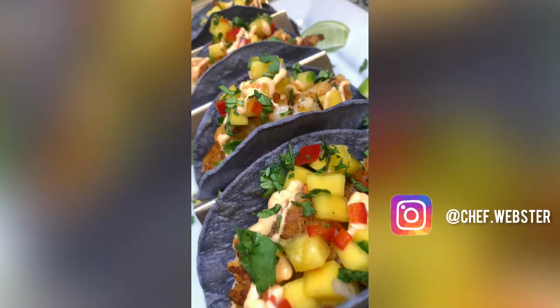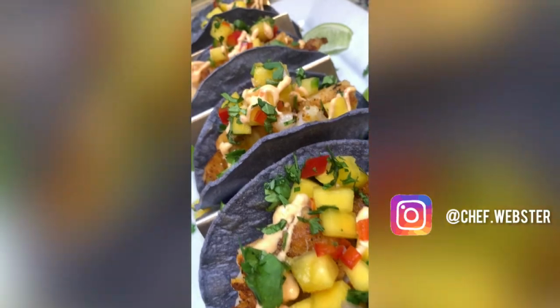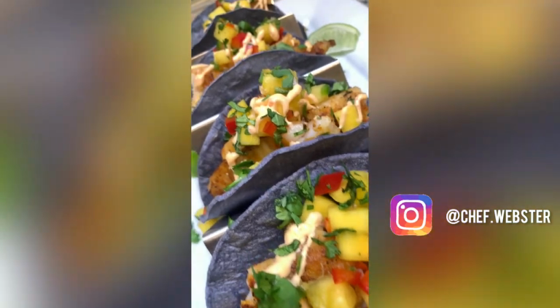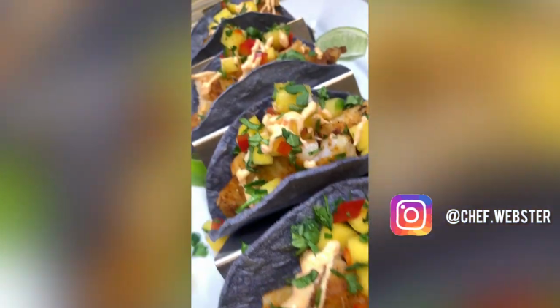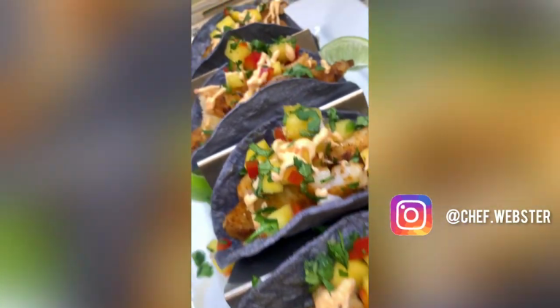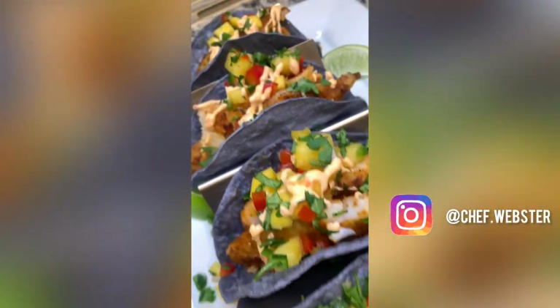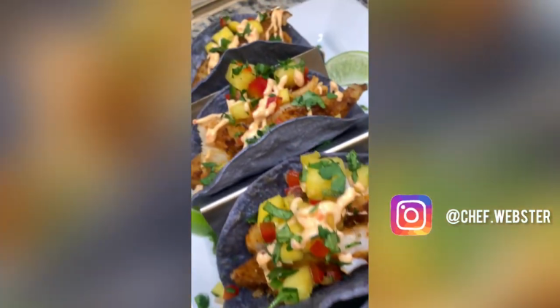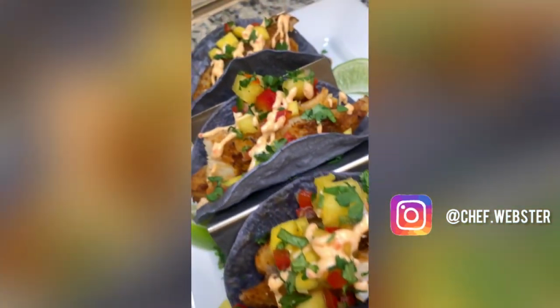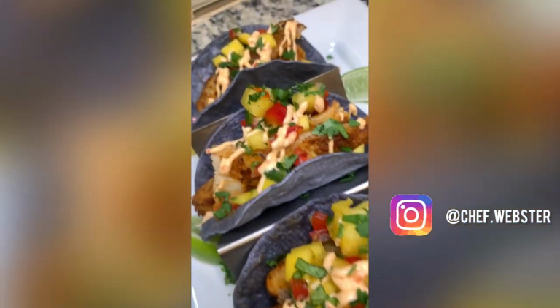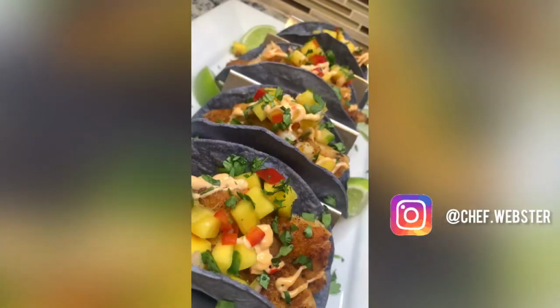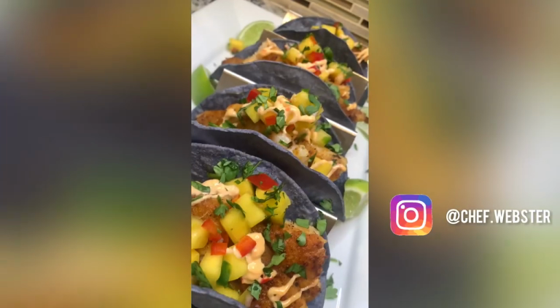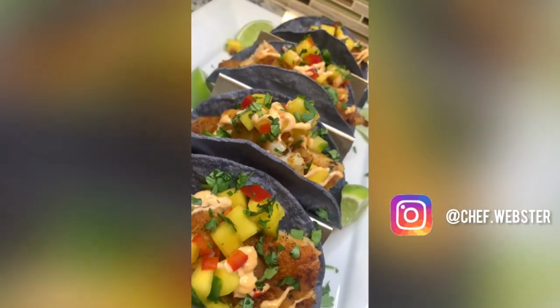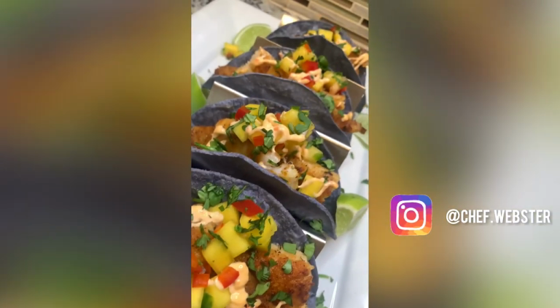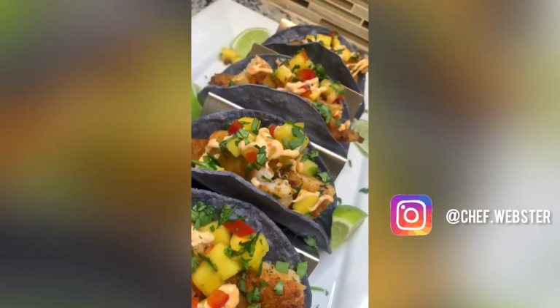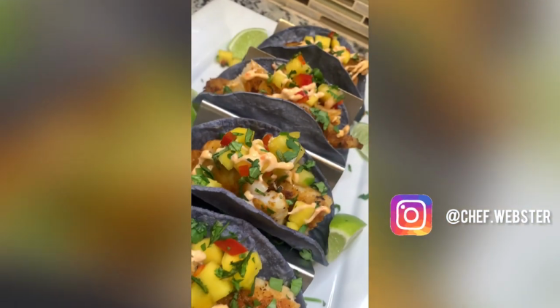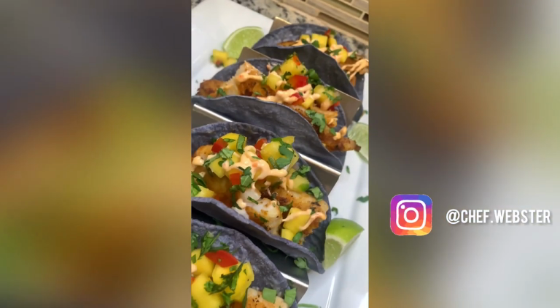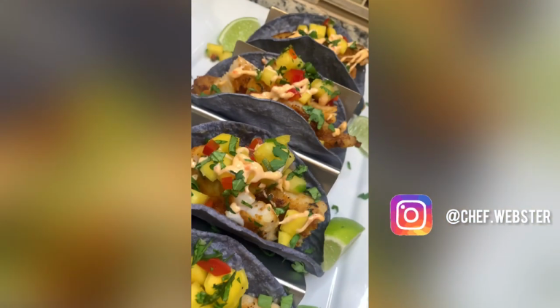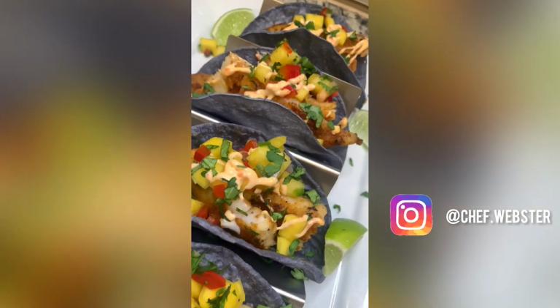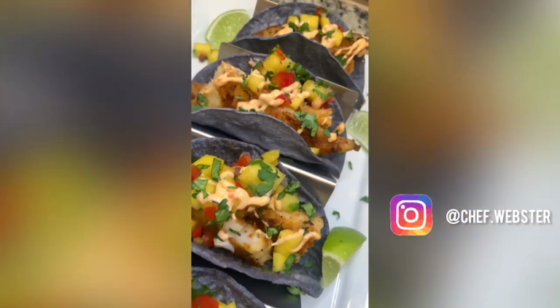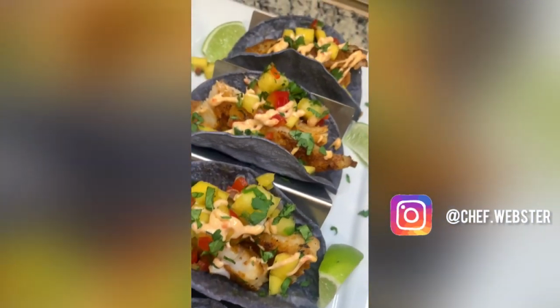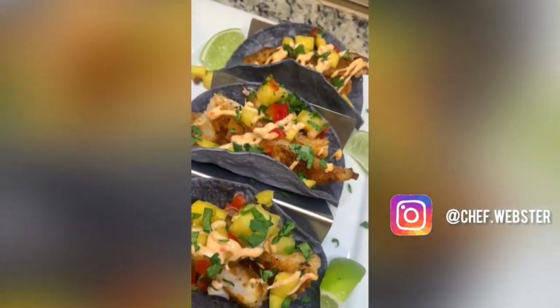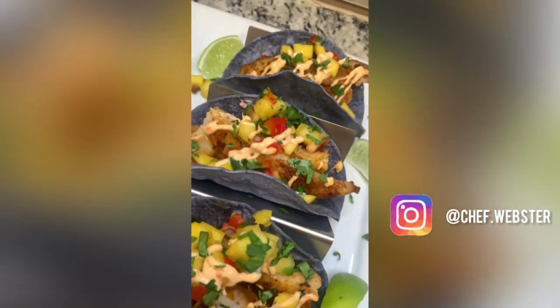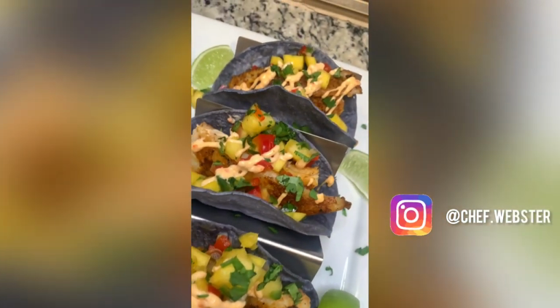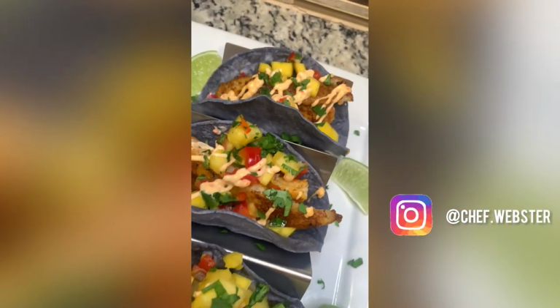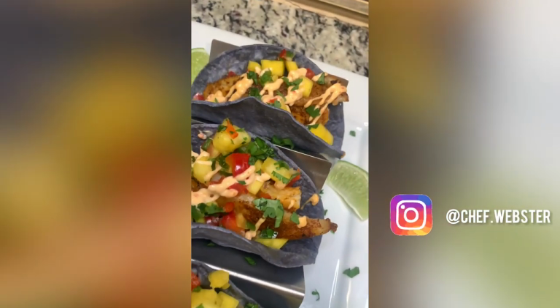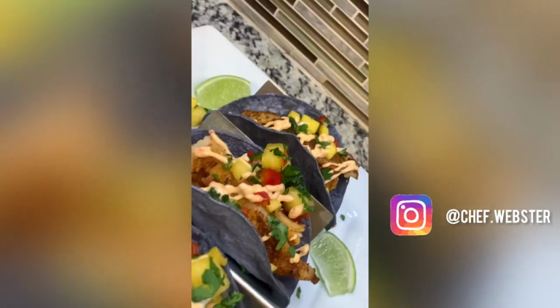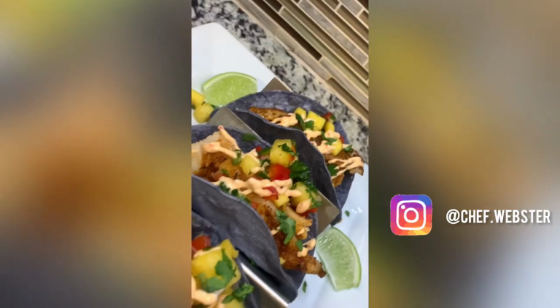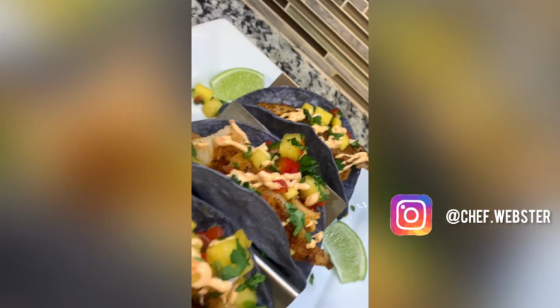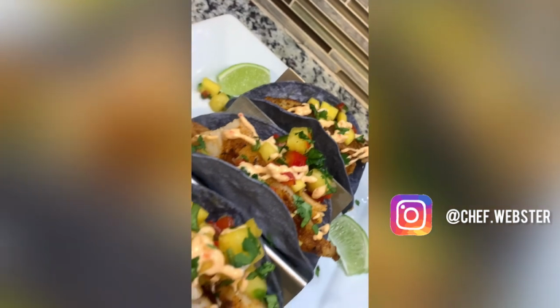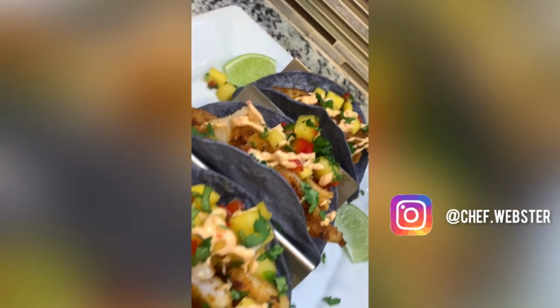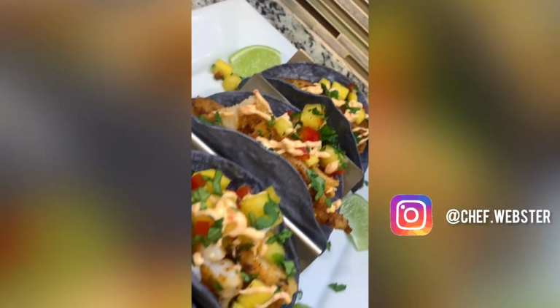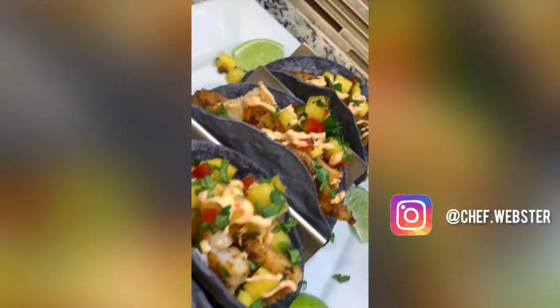Follow me and click the link in the bio for more recipes, and comment below what recipes you want to see next.